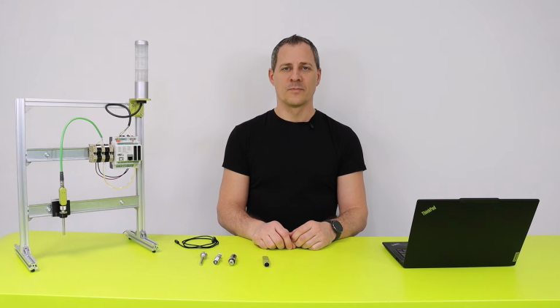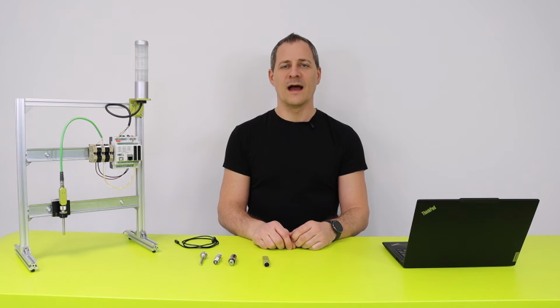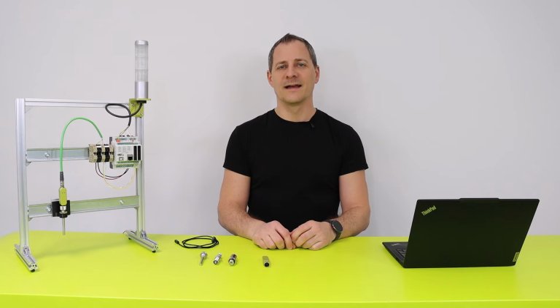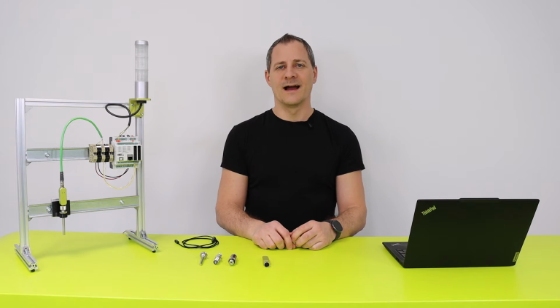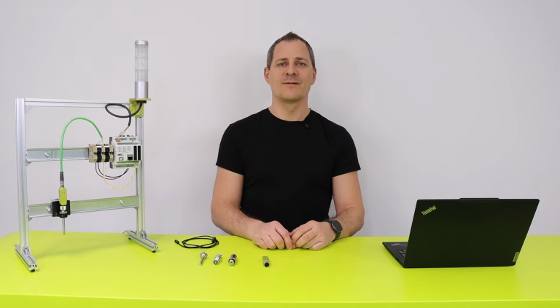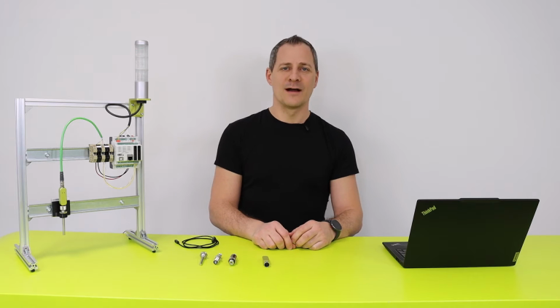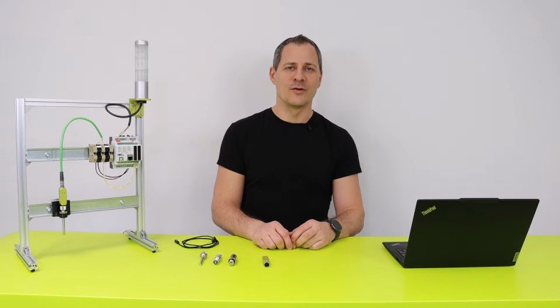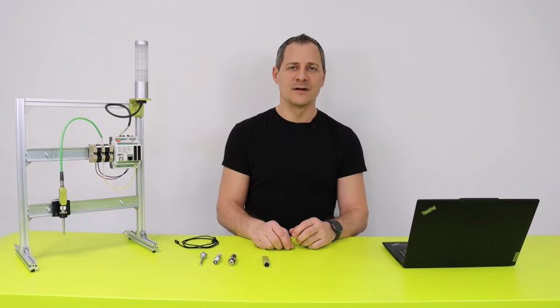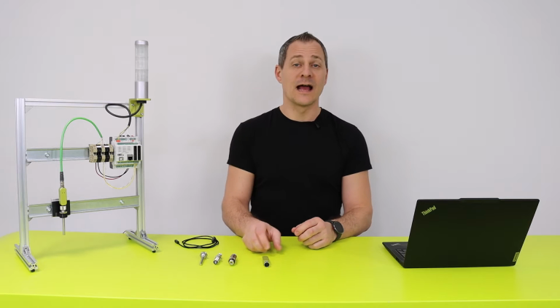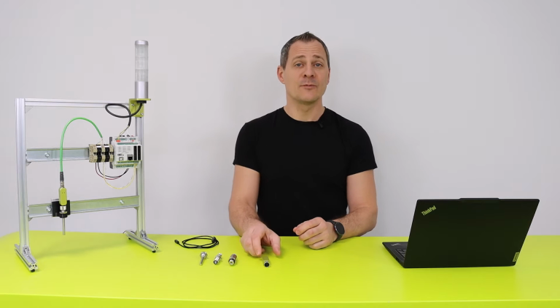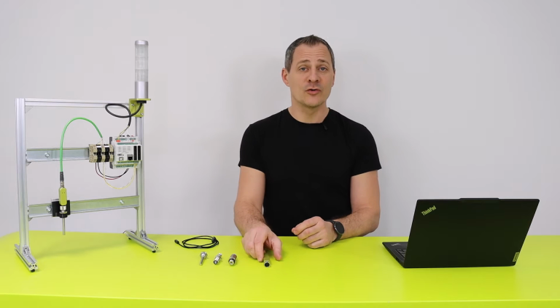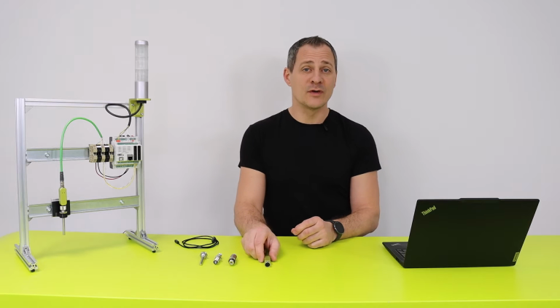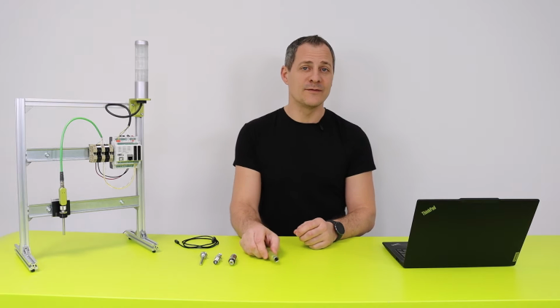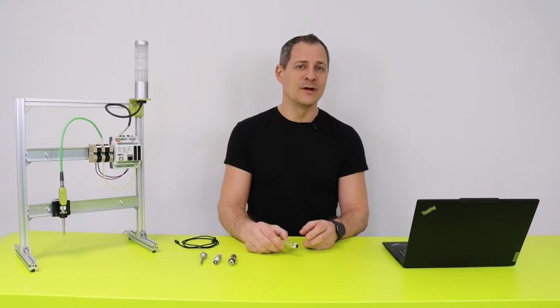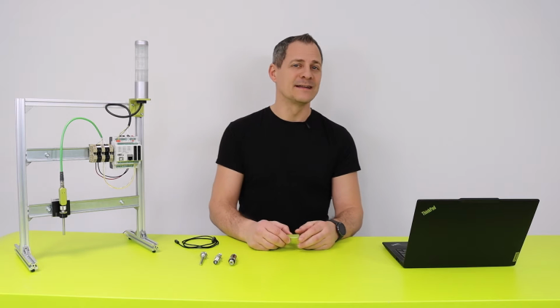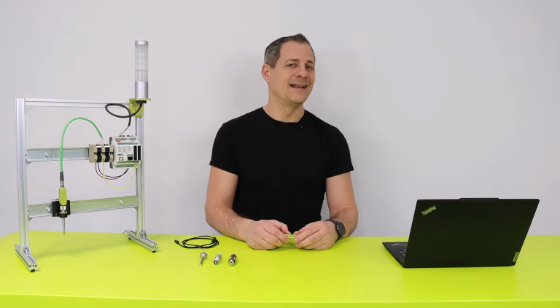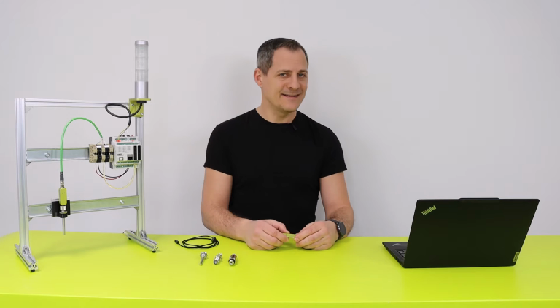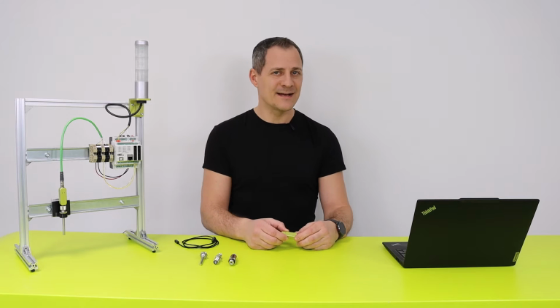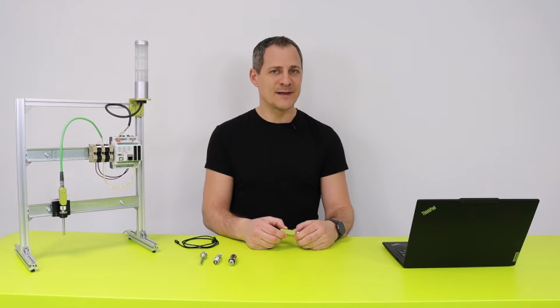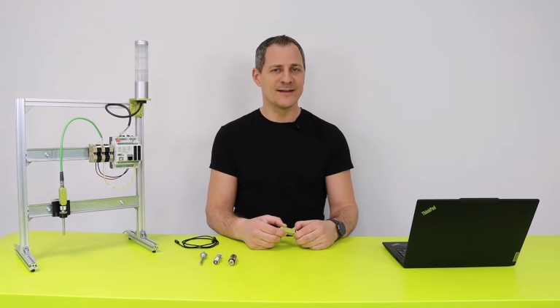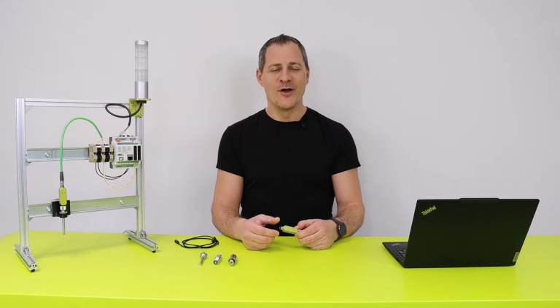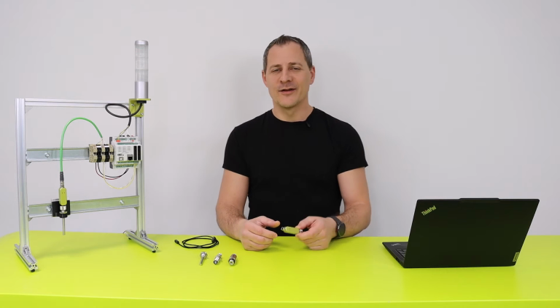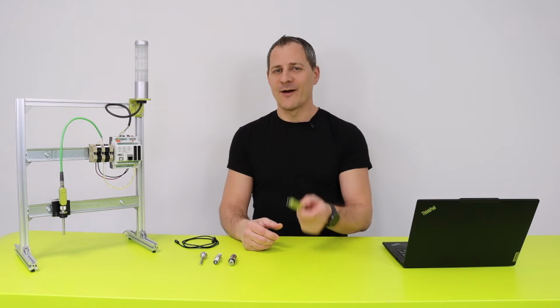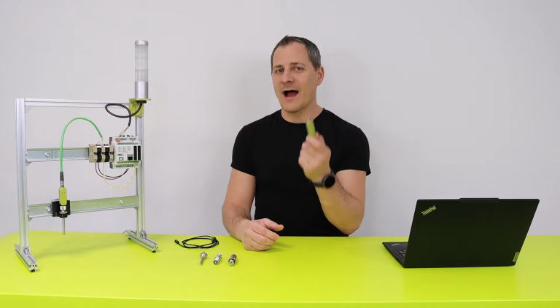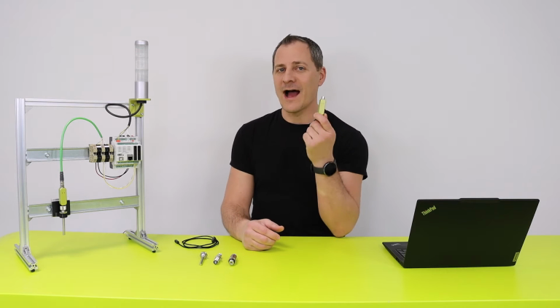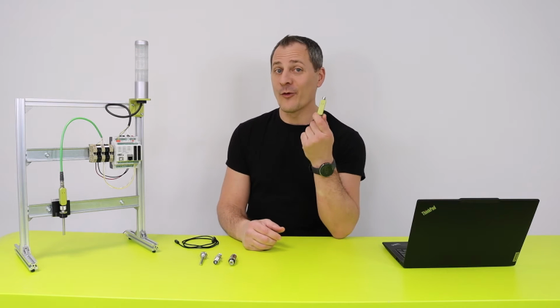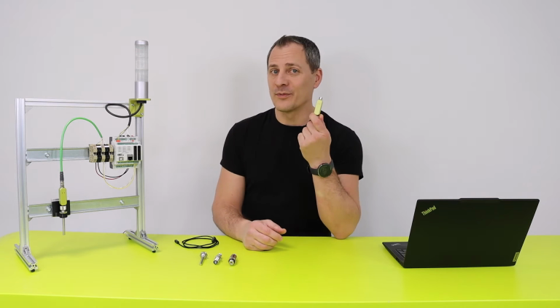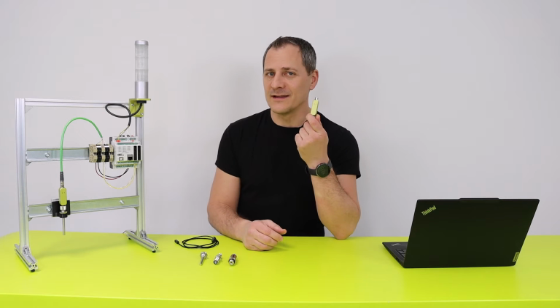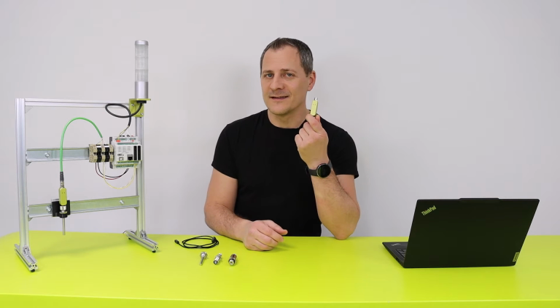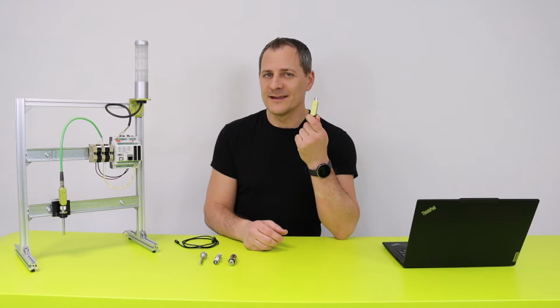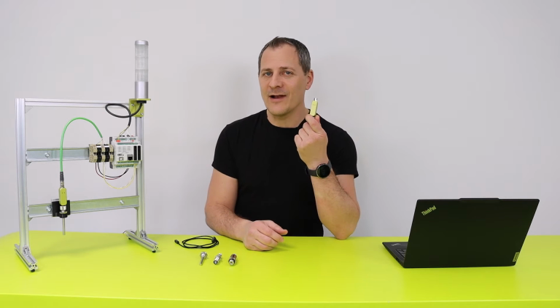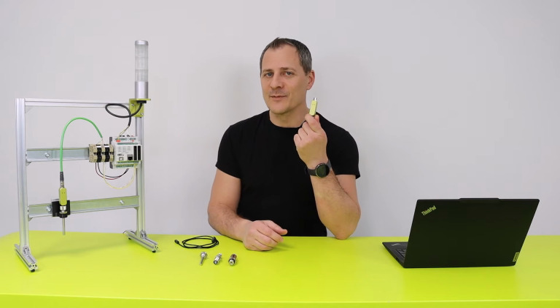Hi, I'm Marco and I'm going to give you the latest update on our IOBean development.